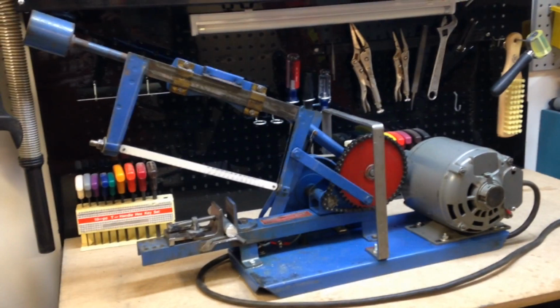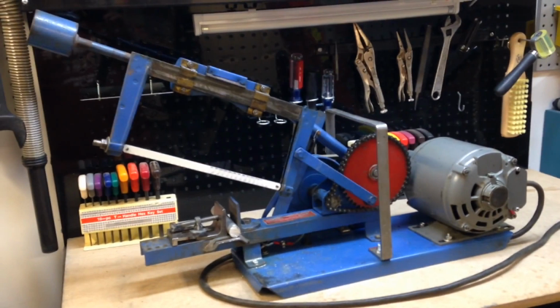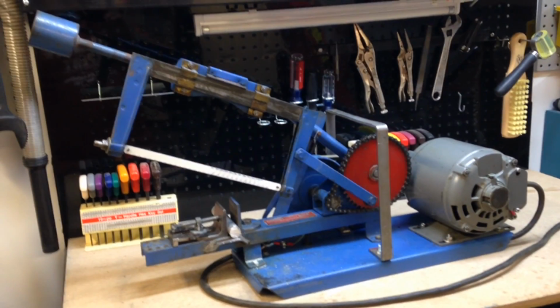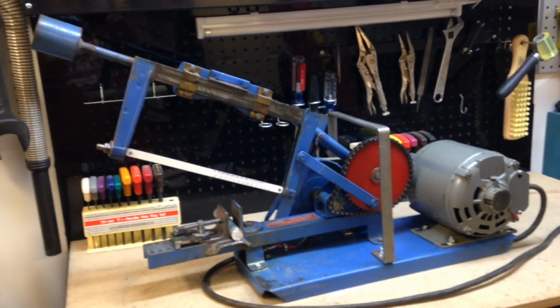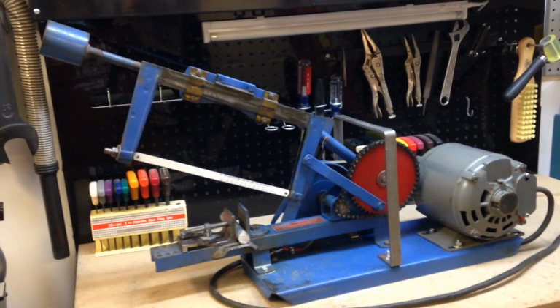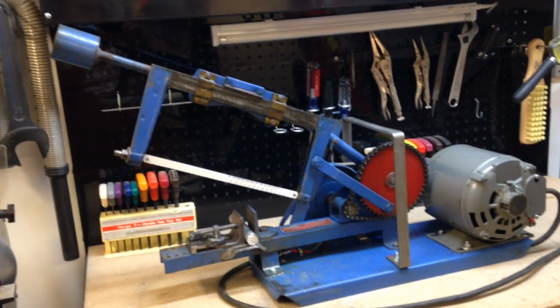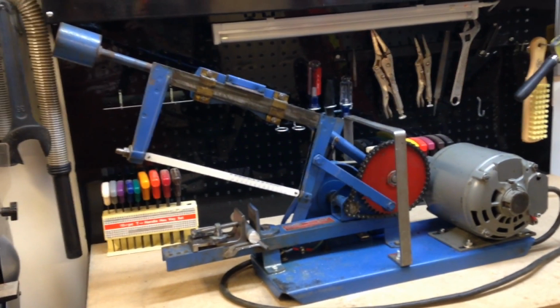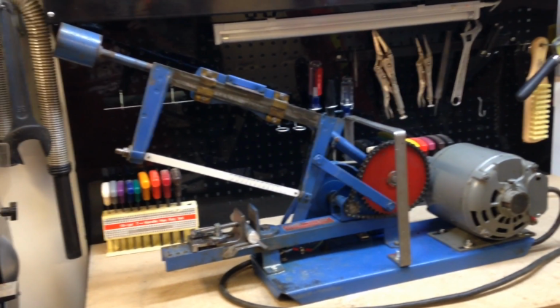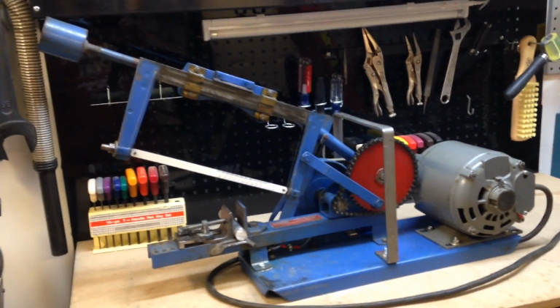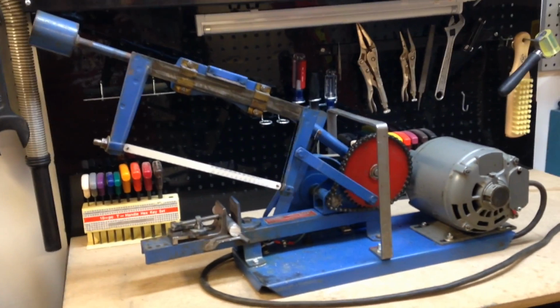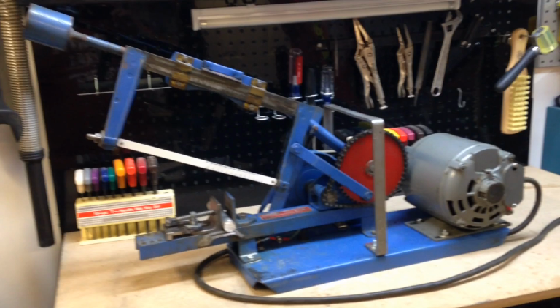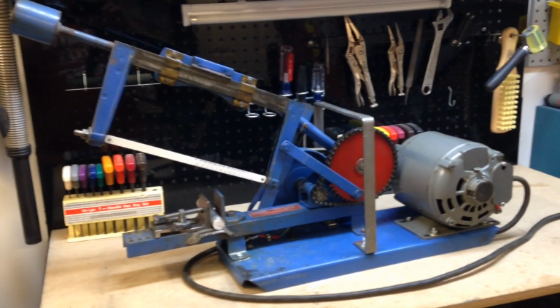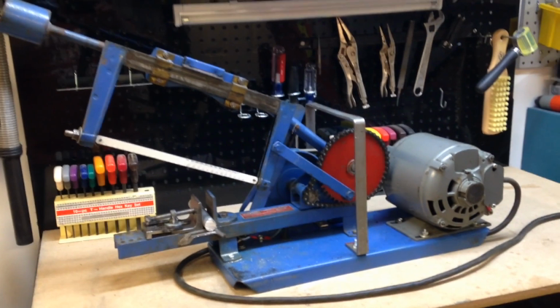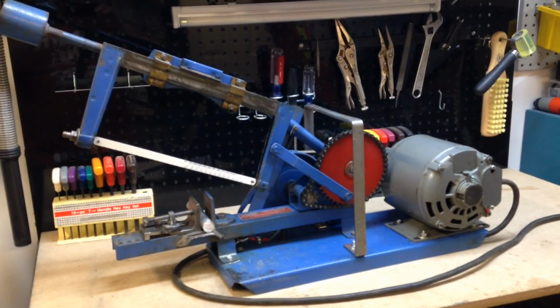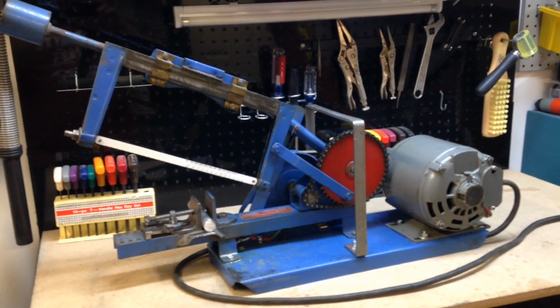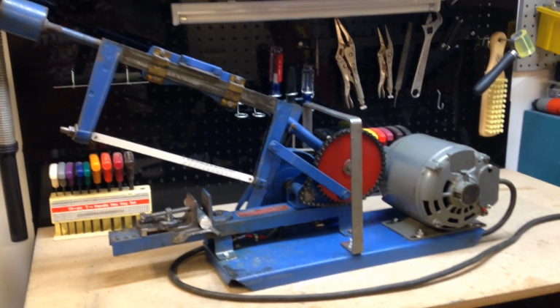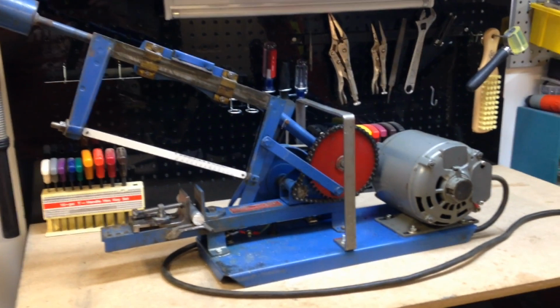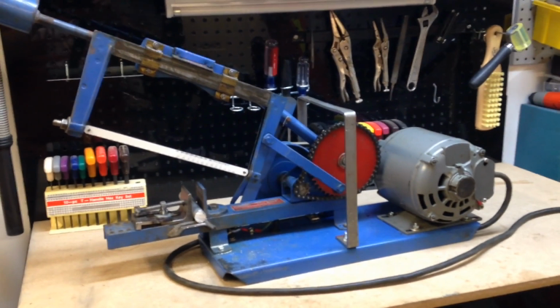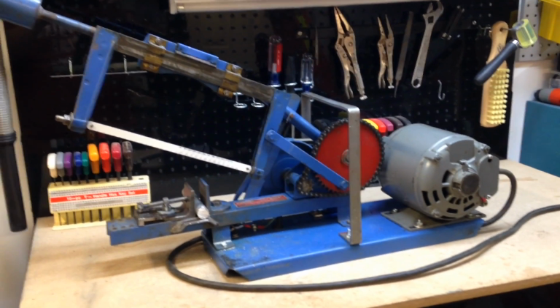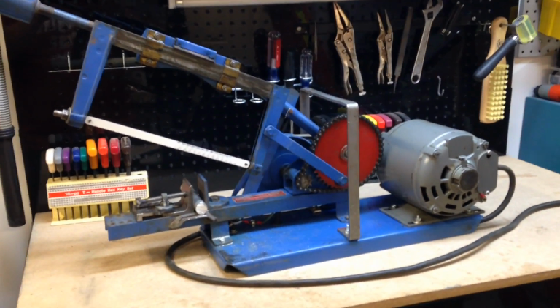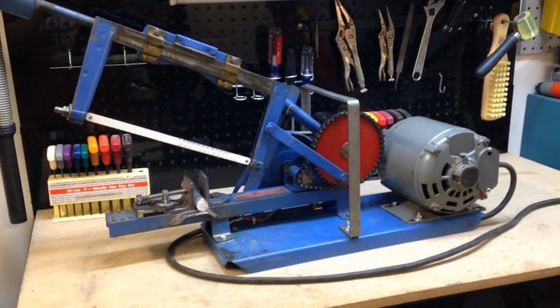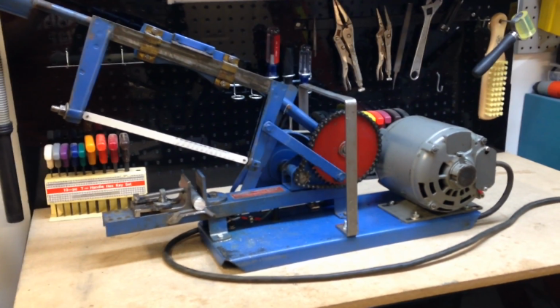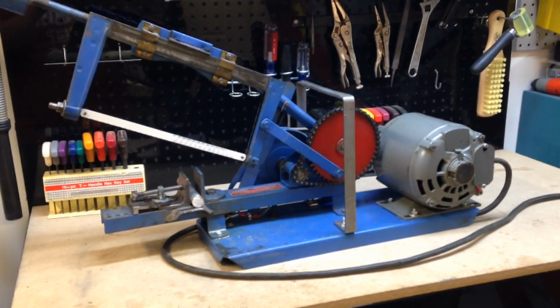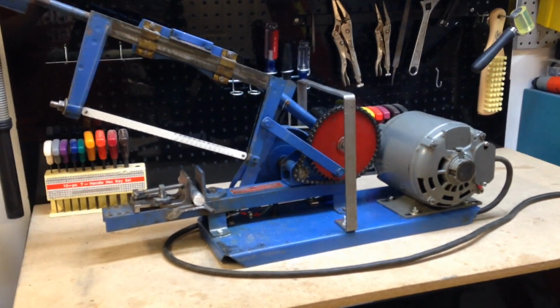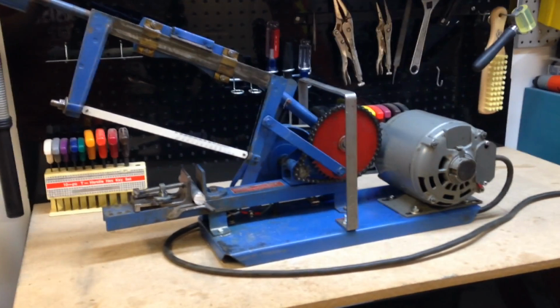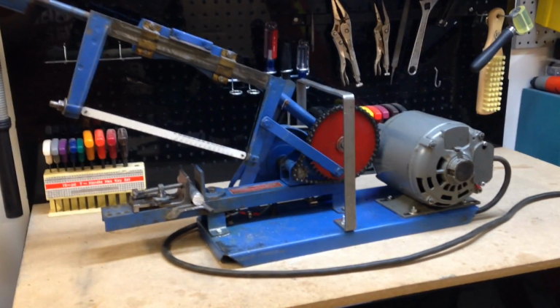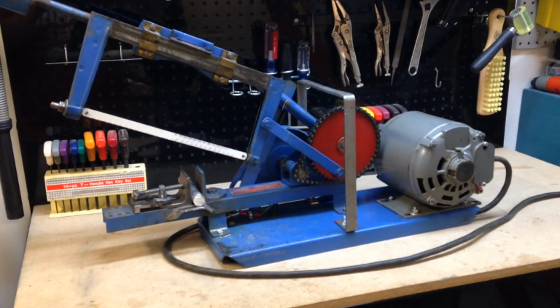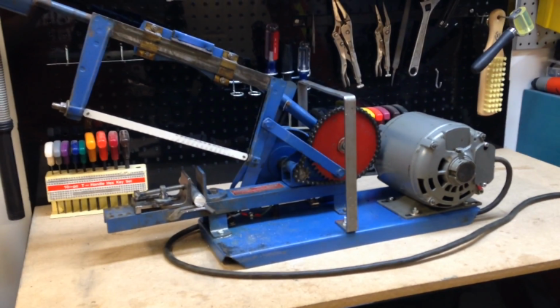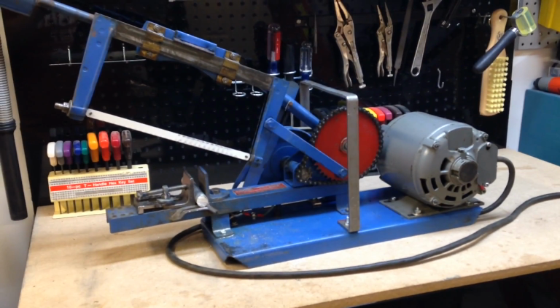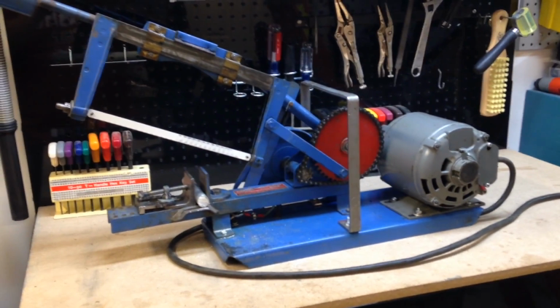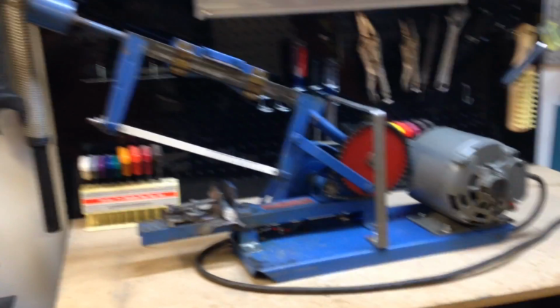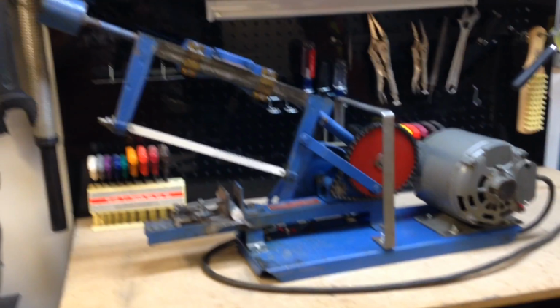So there's the power hacksaw — completely finished.